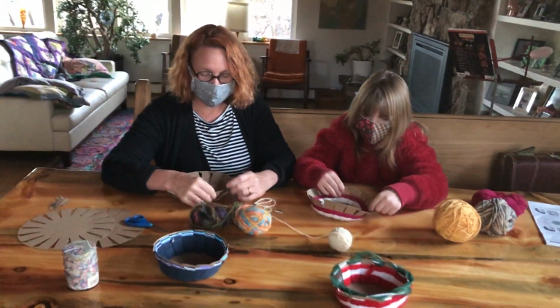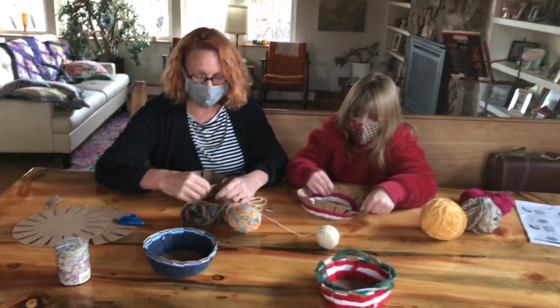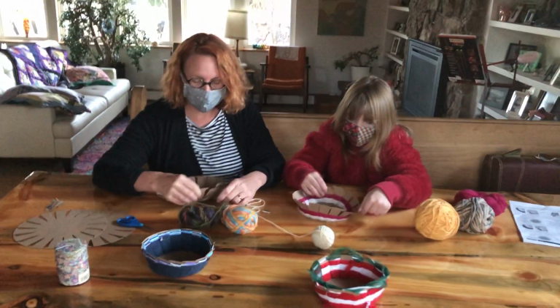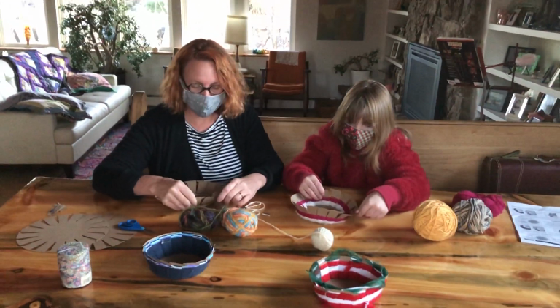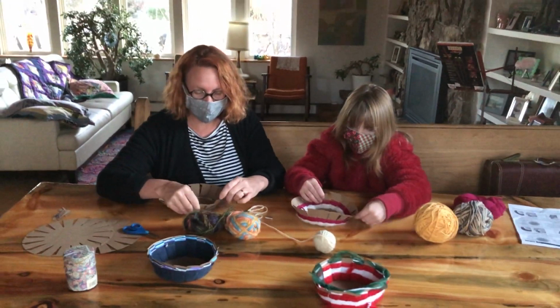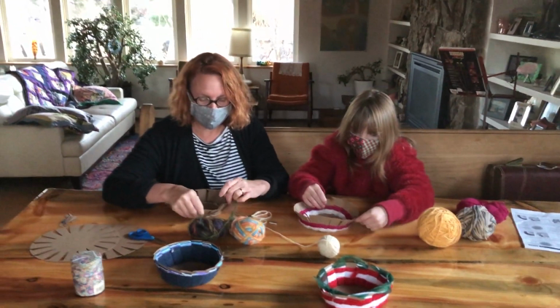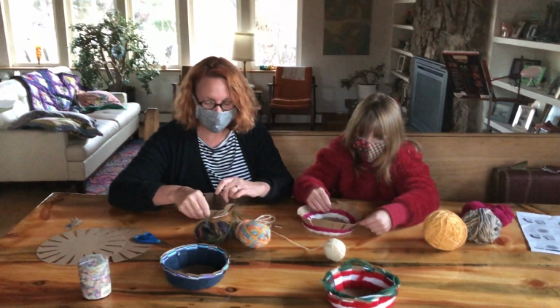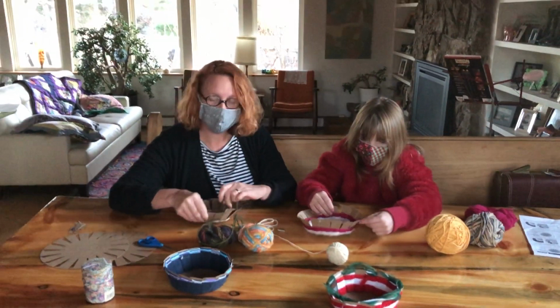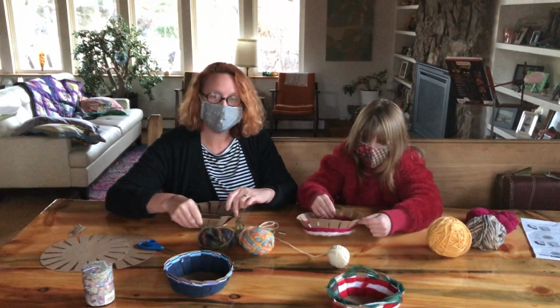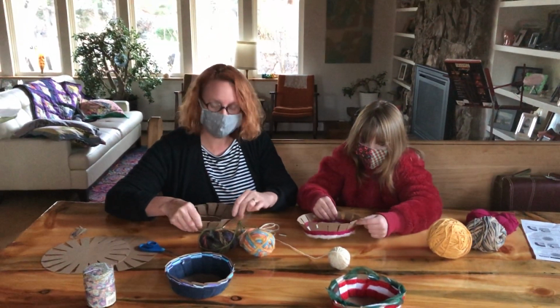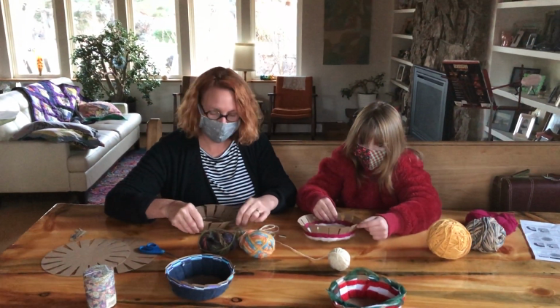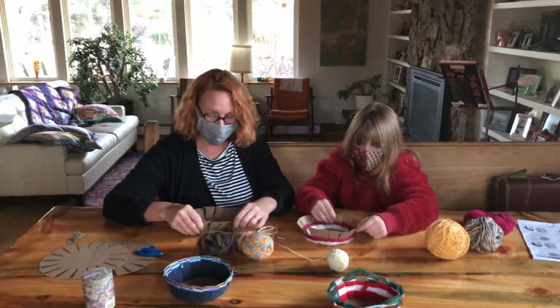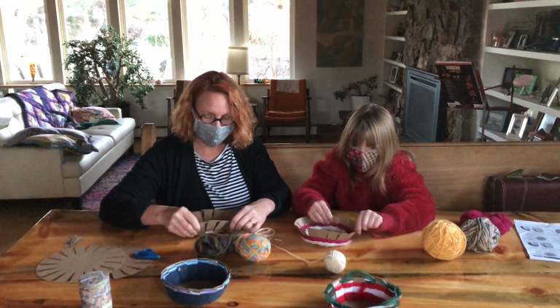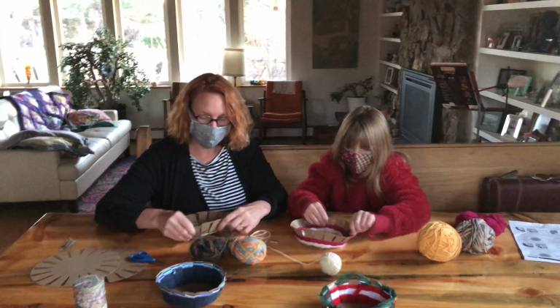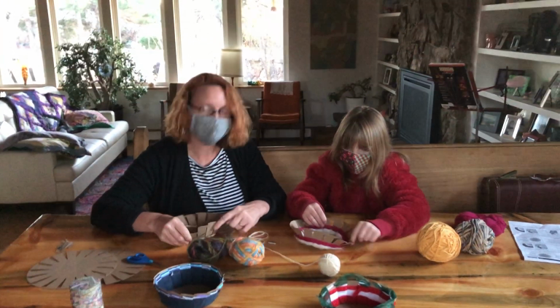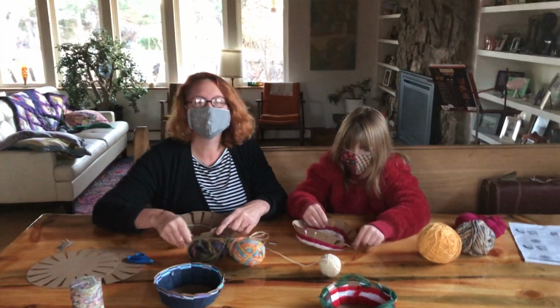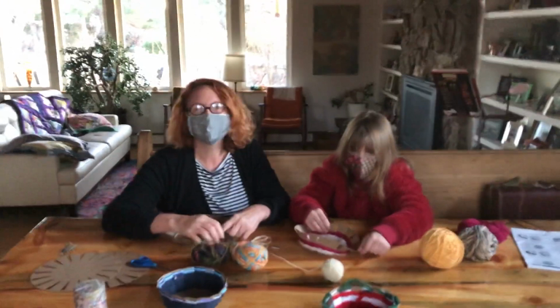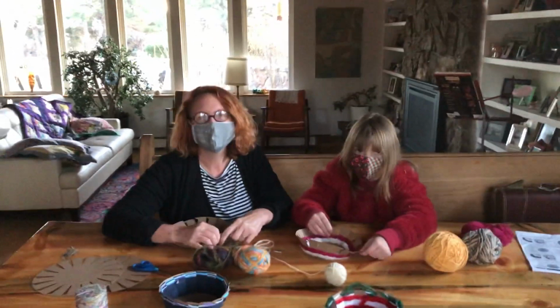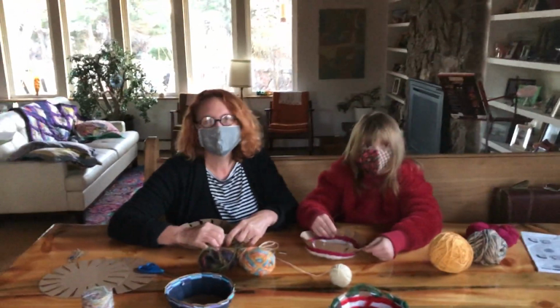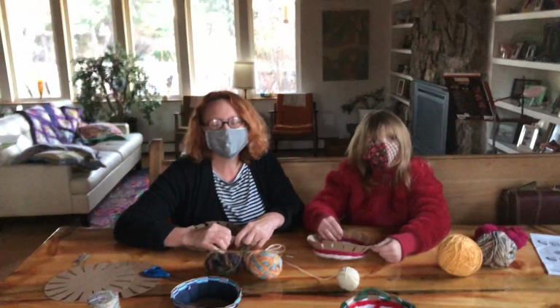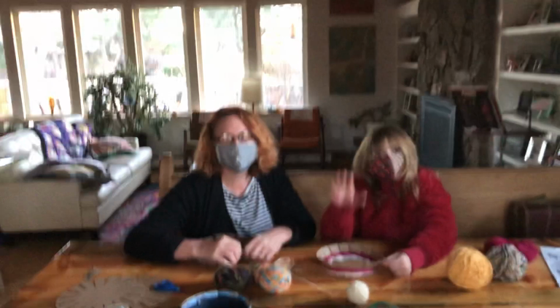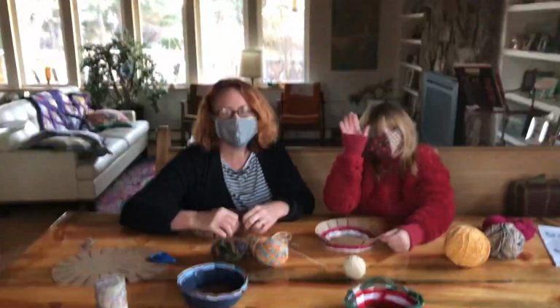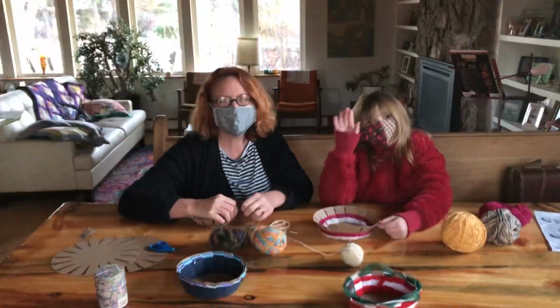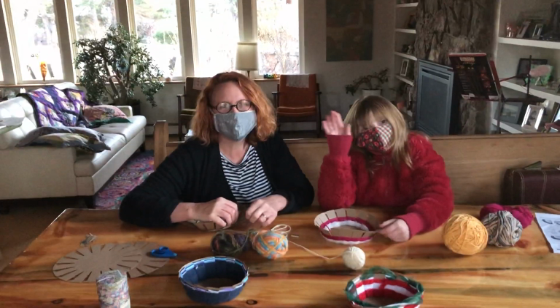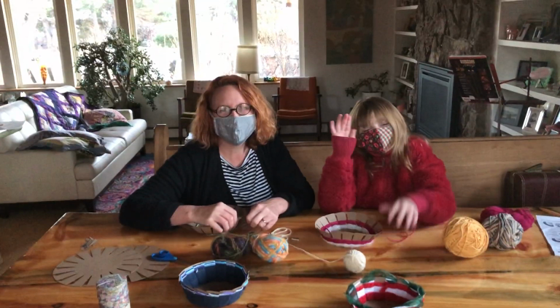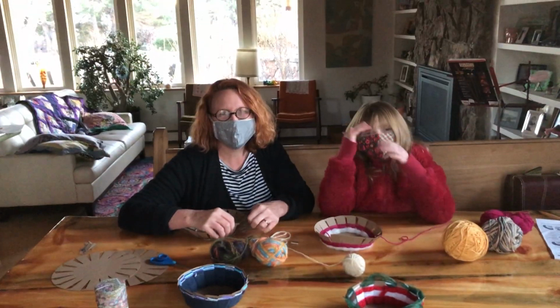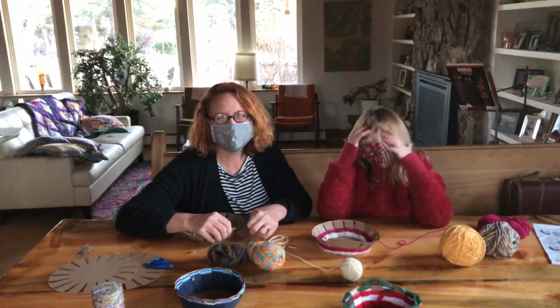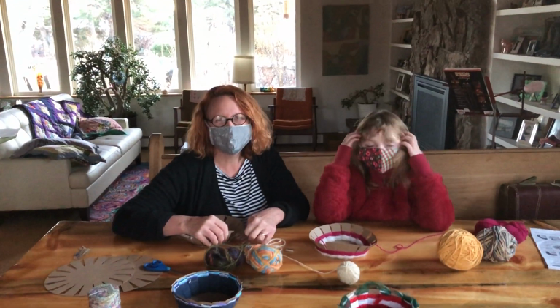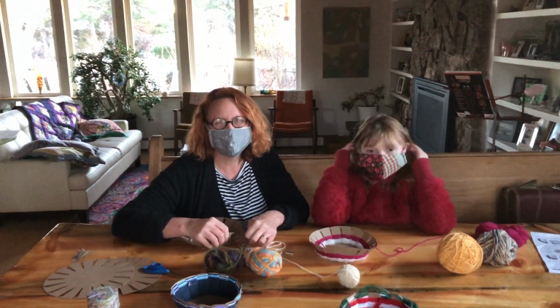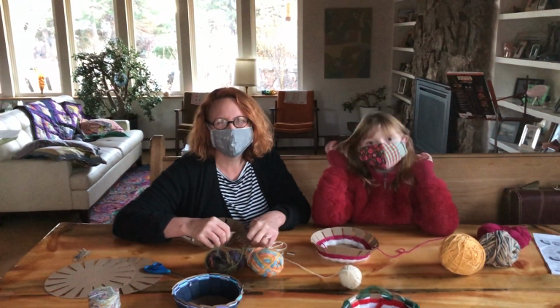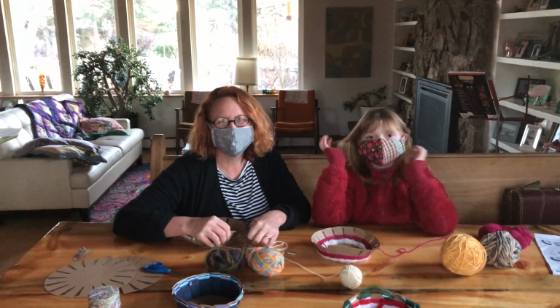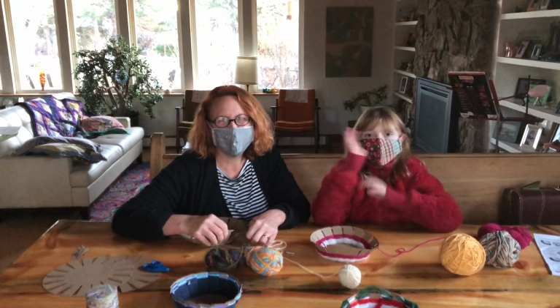Send us pictures of your basket and let us know how it goes. Thanks for joining us today. Bye!